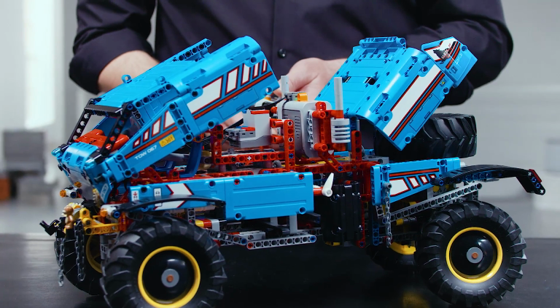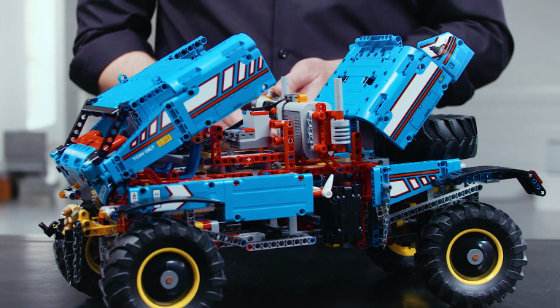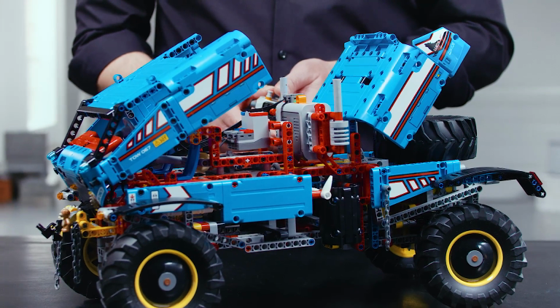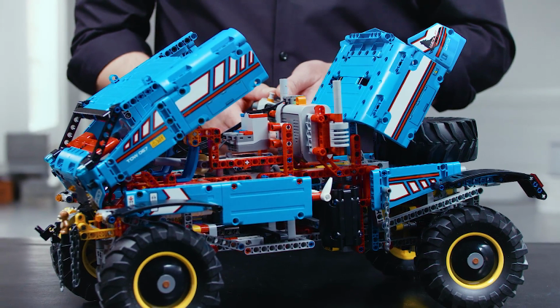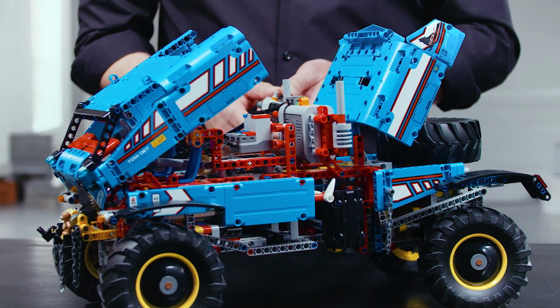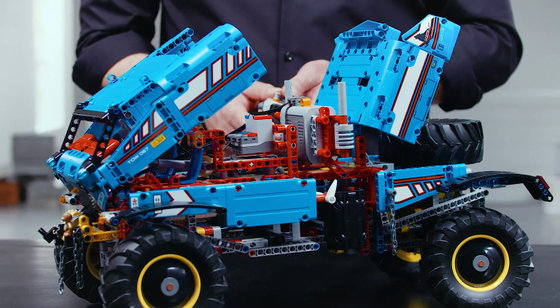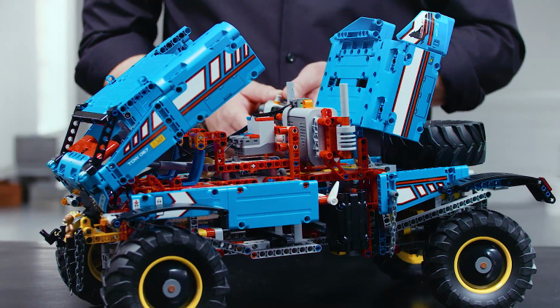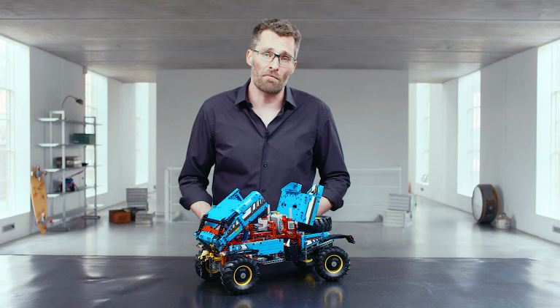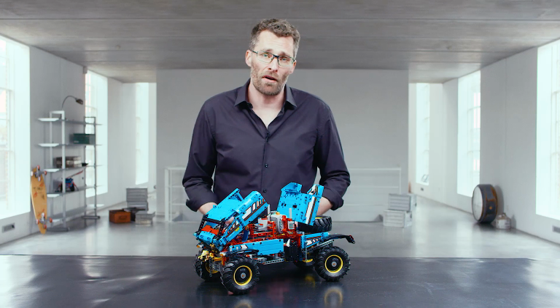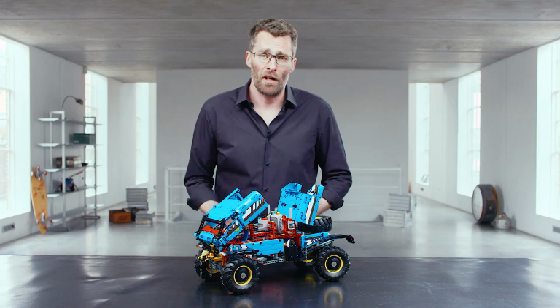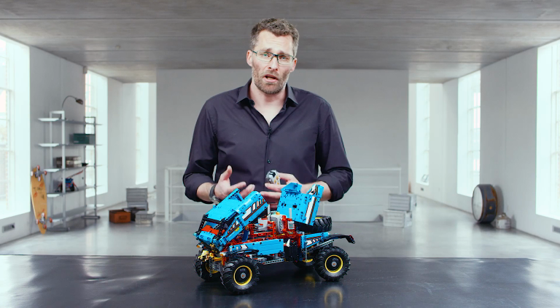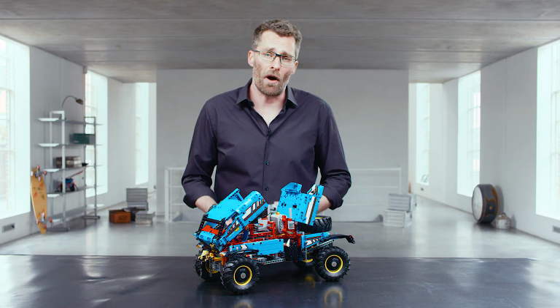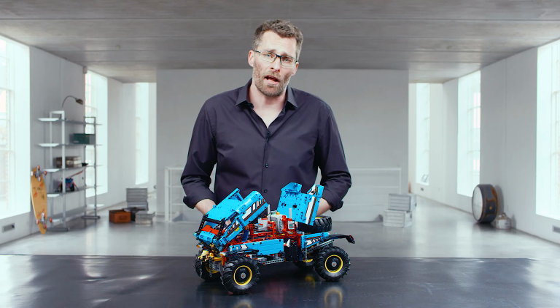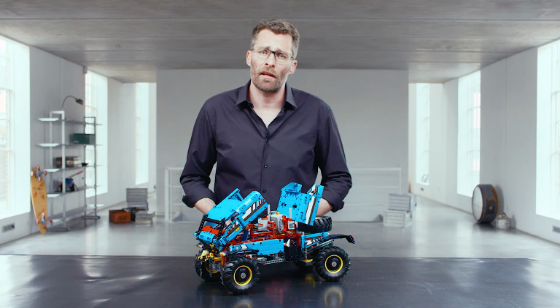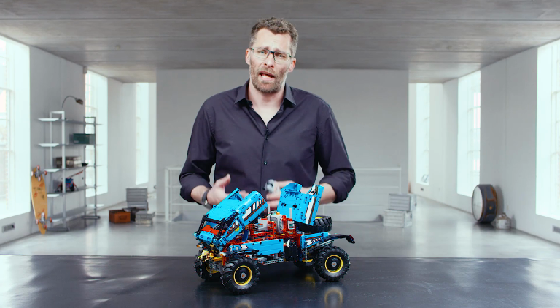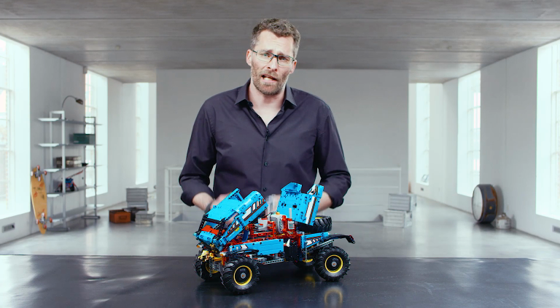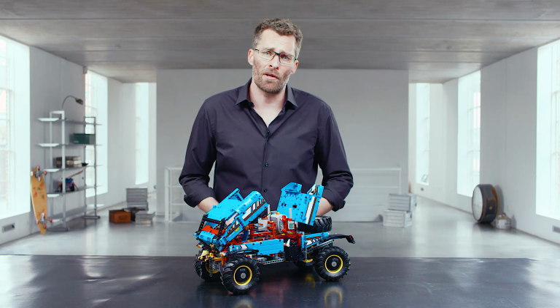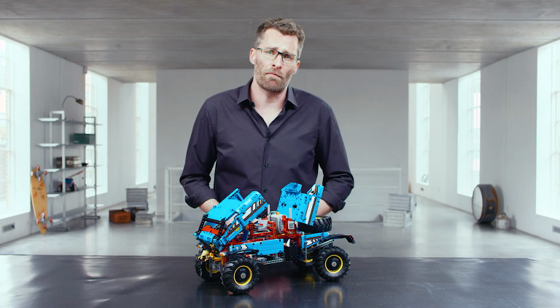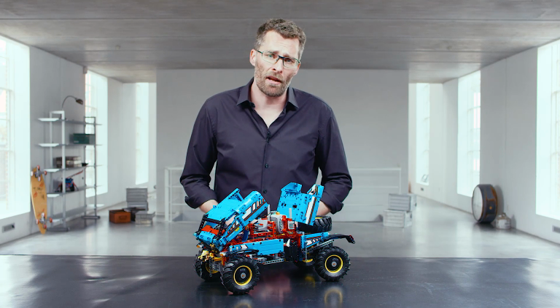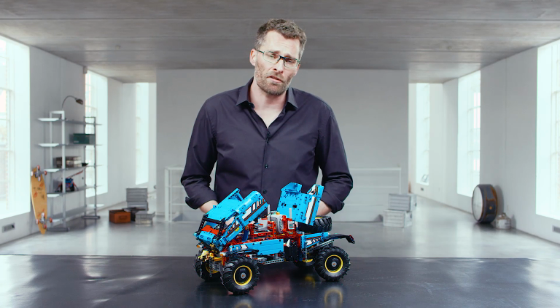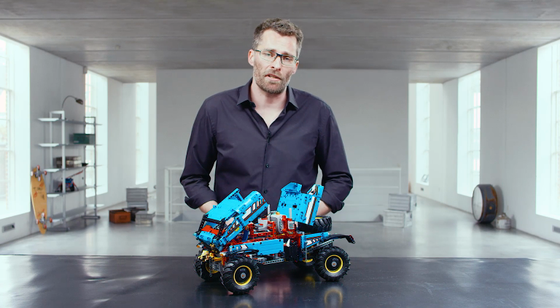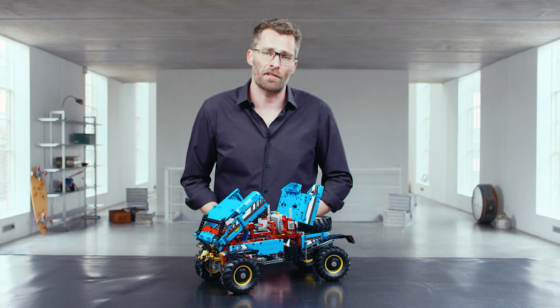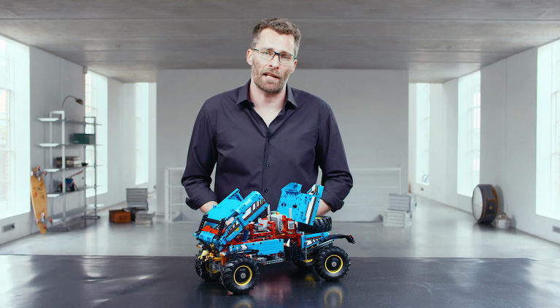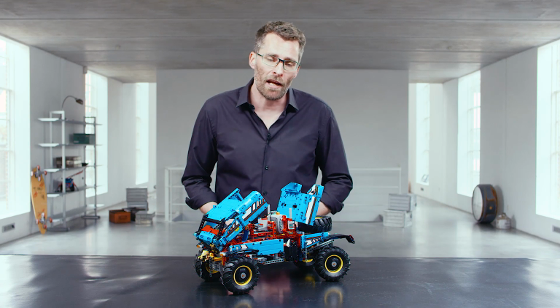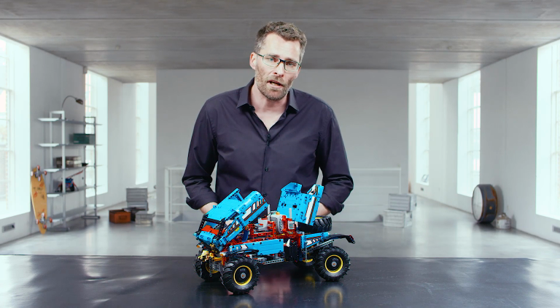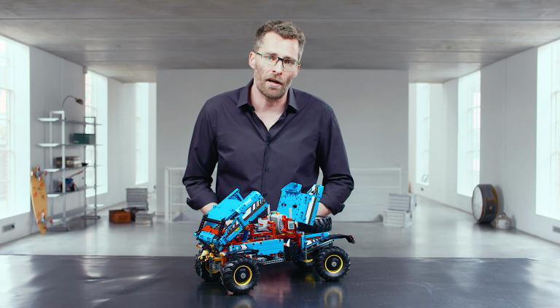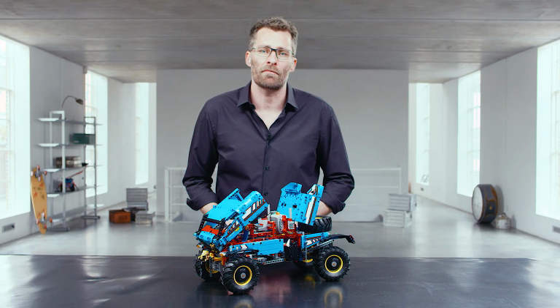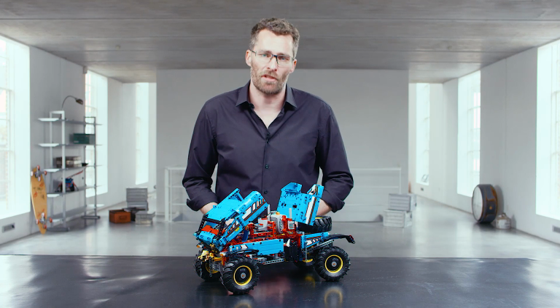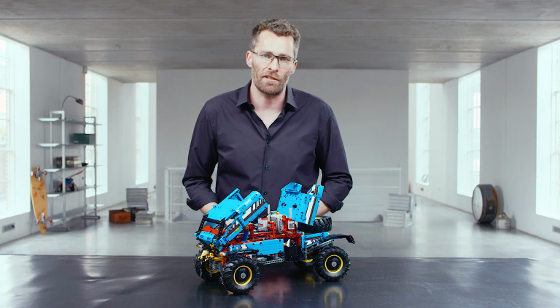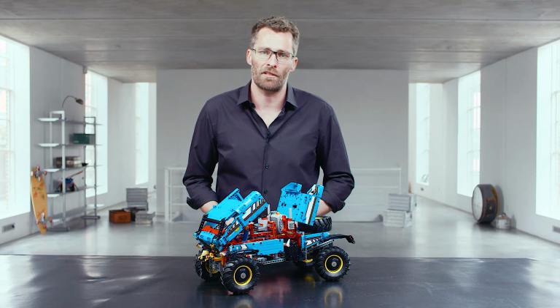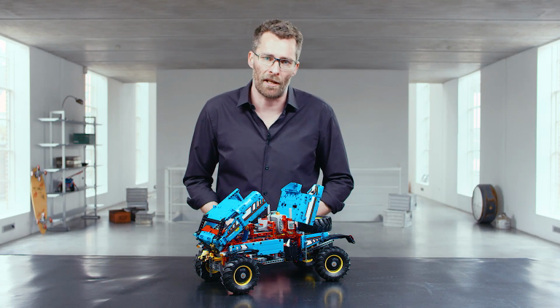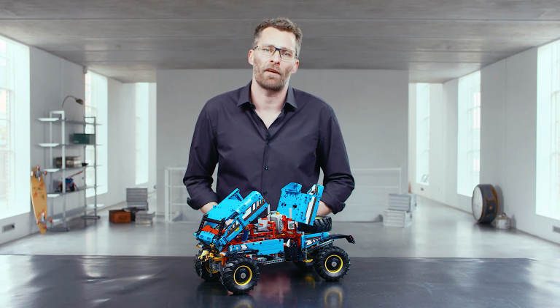If you also want to build this model, go online and download the building instructions at lego.com/technic. We'll see you next week.